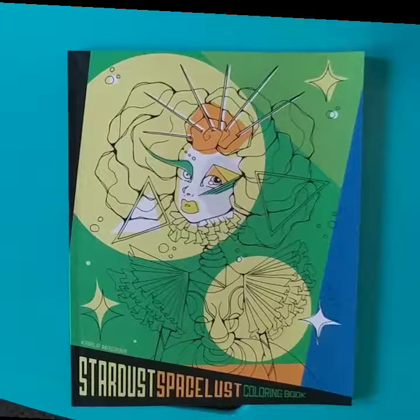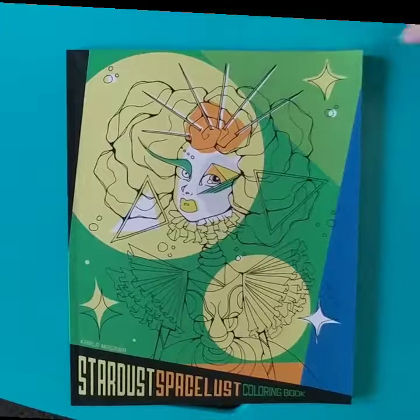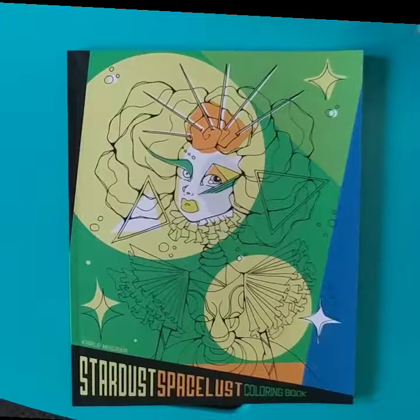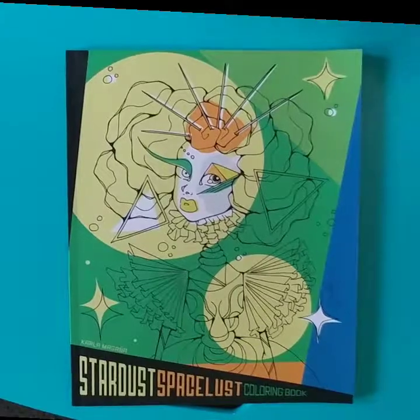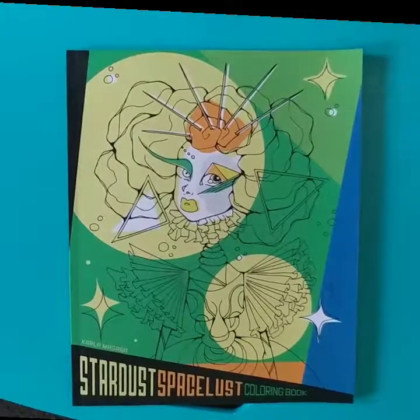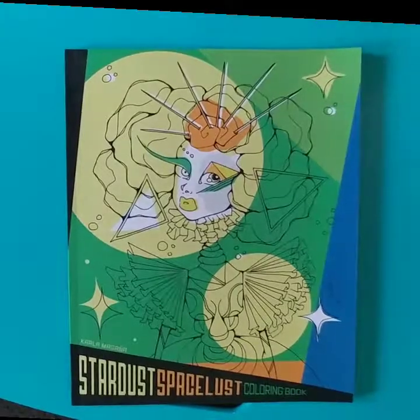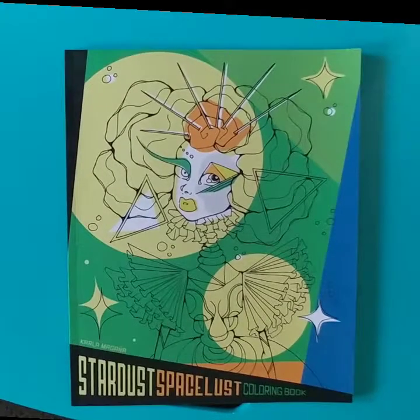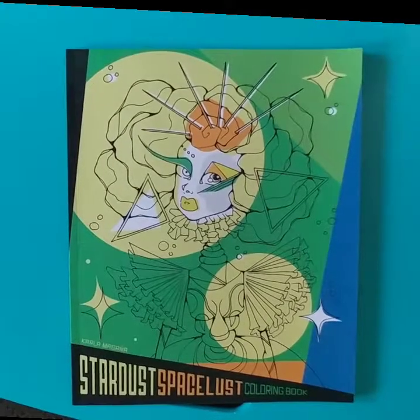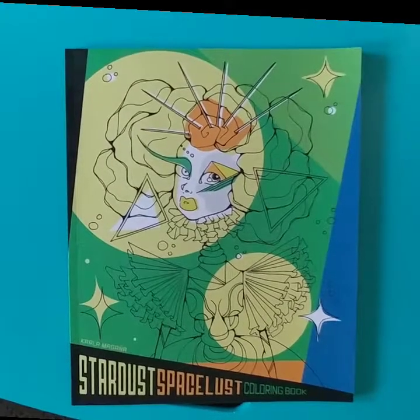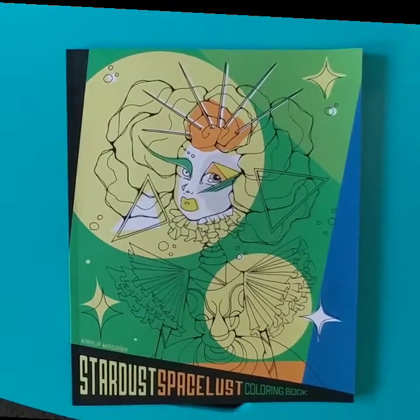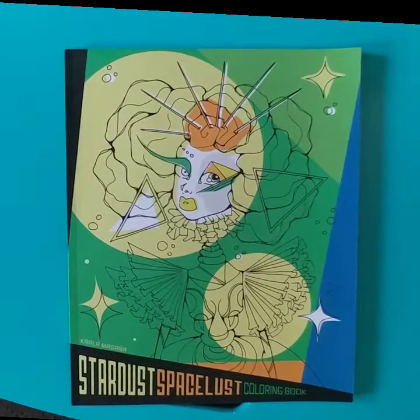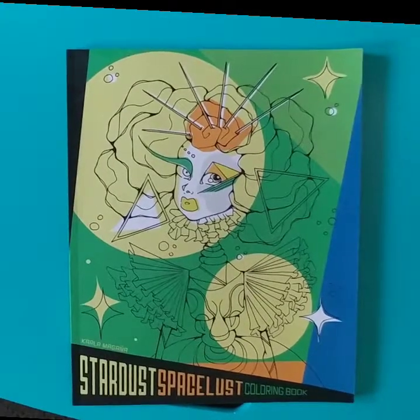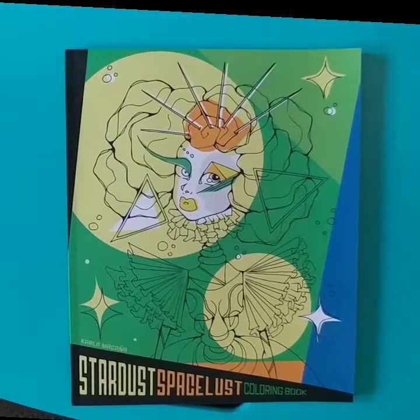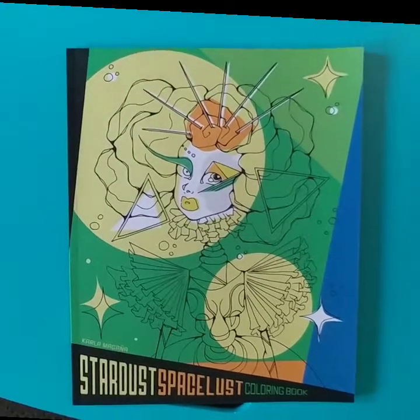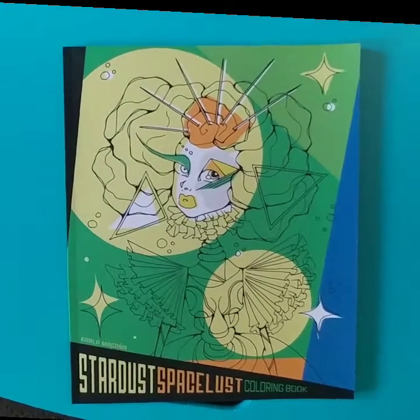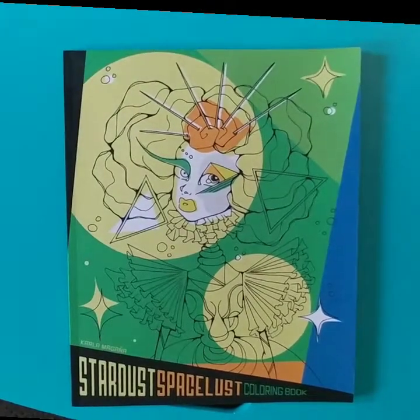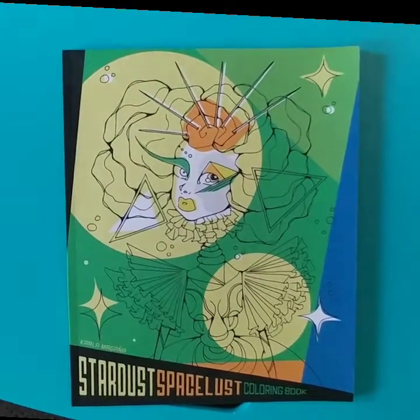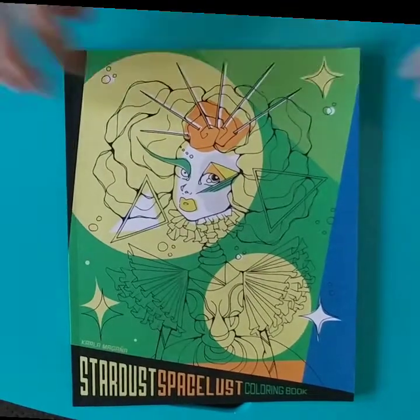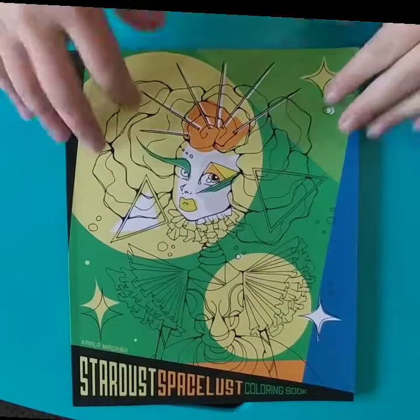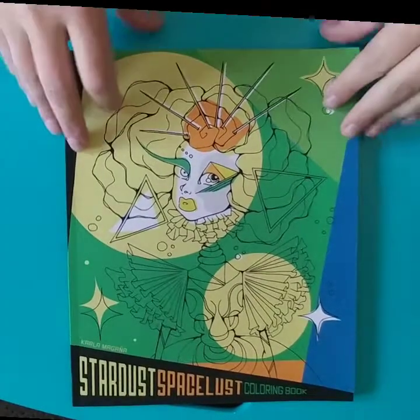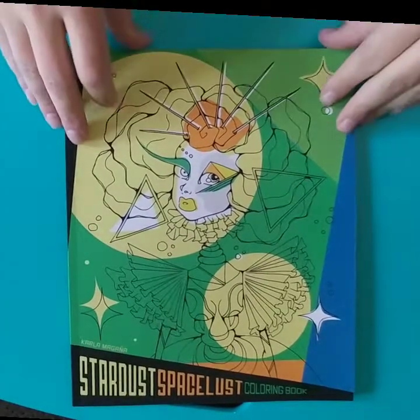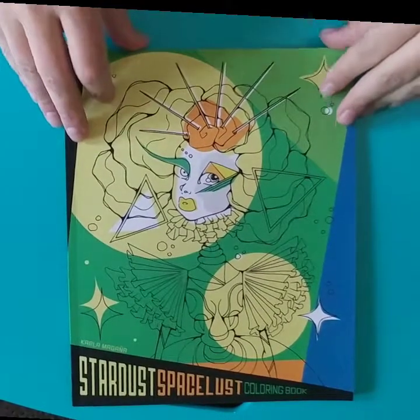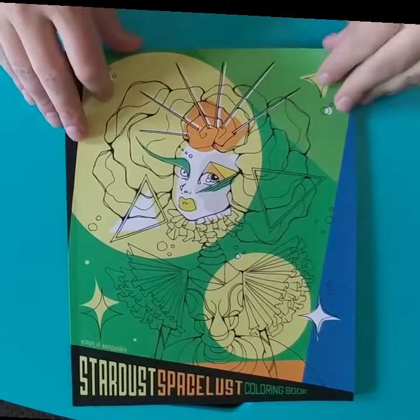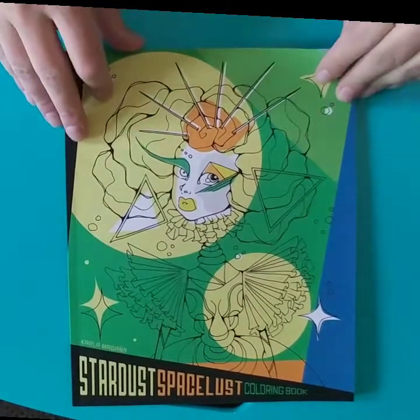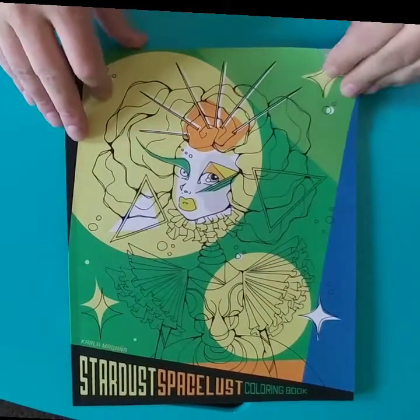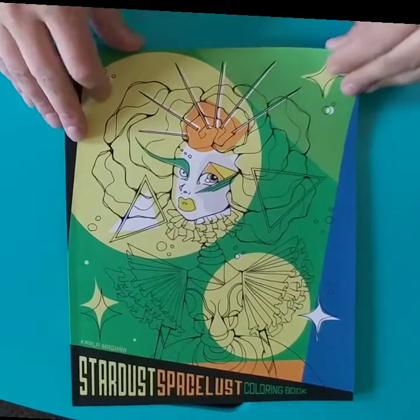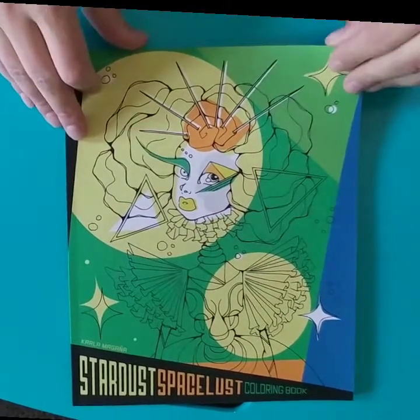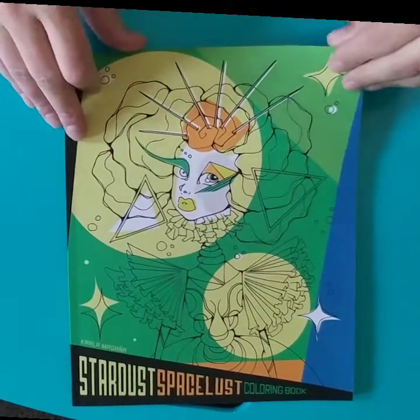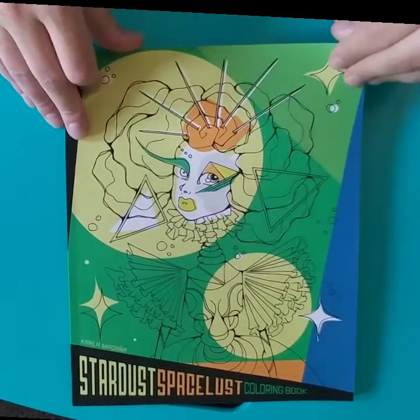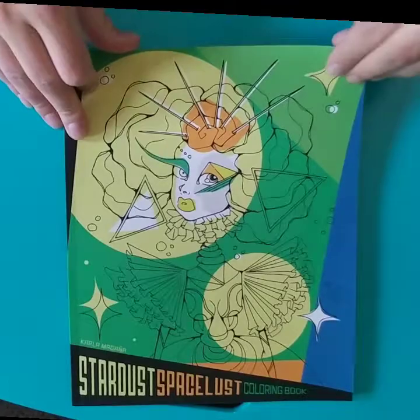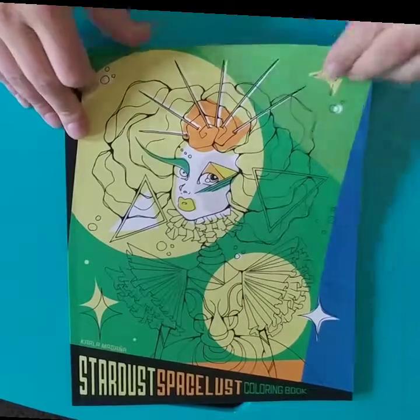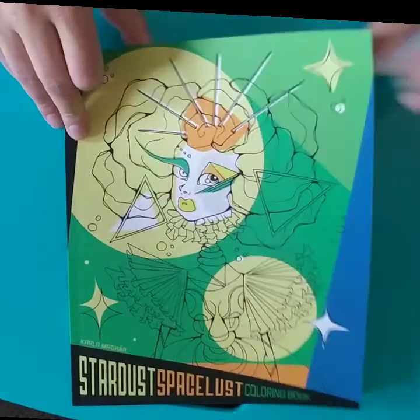Hey everyone, it's me, Tiffany, and today I'm doing a quick flip through of Stardust and Spaceless by Karla Magana.